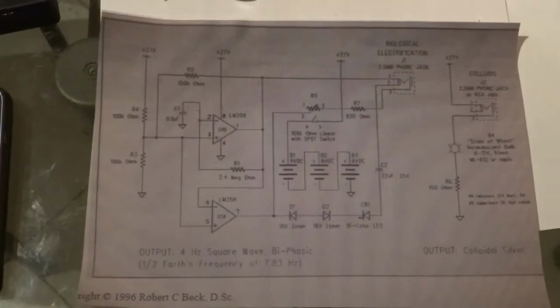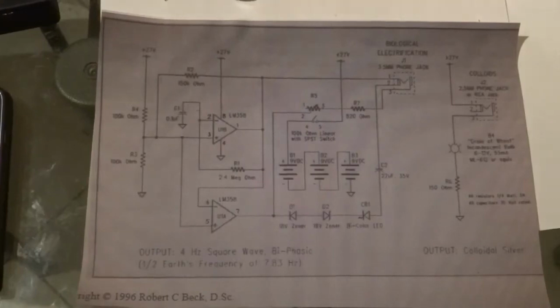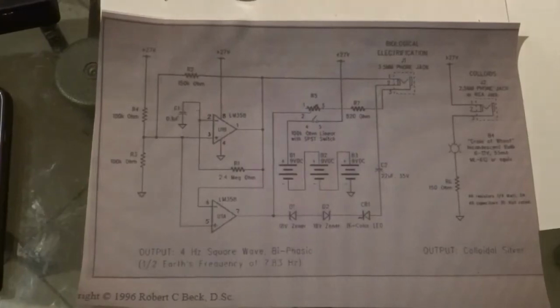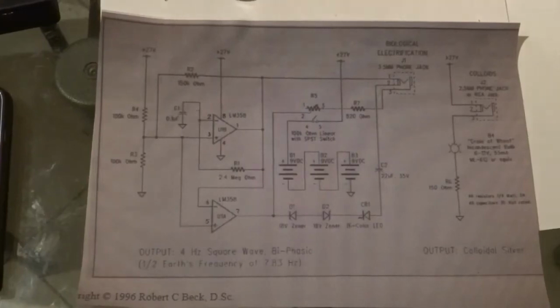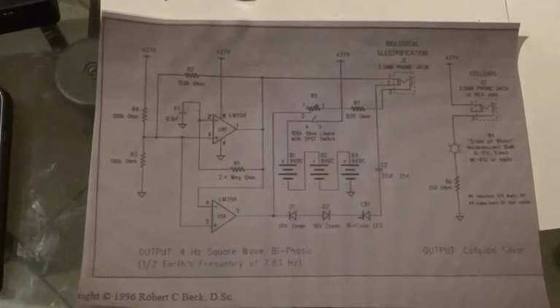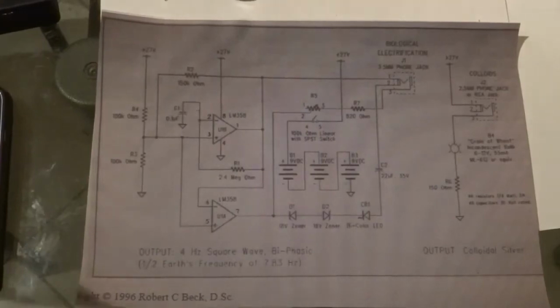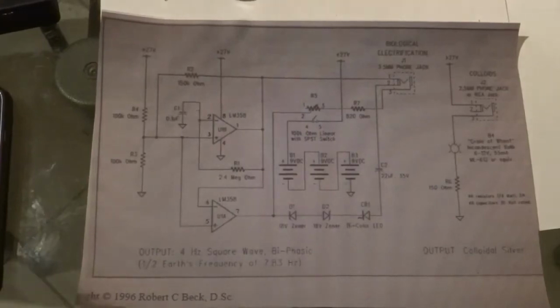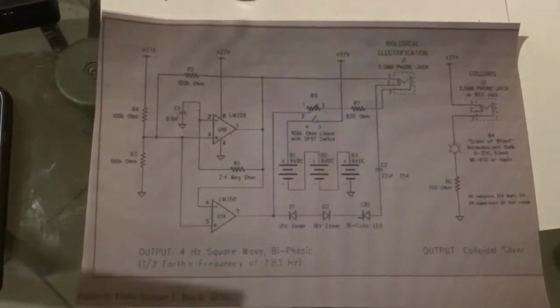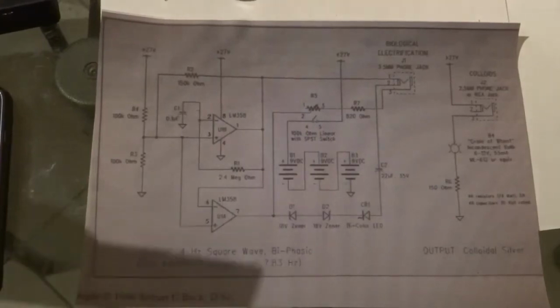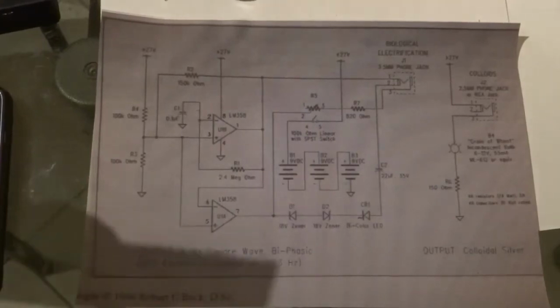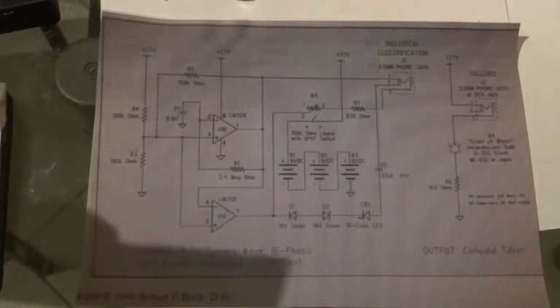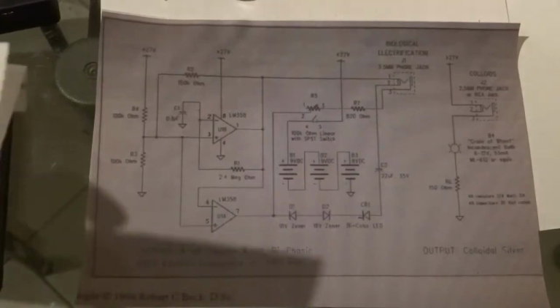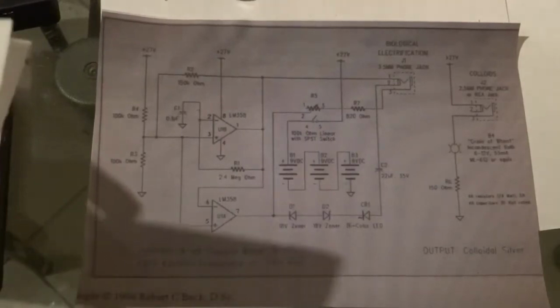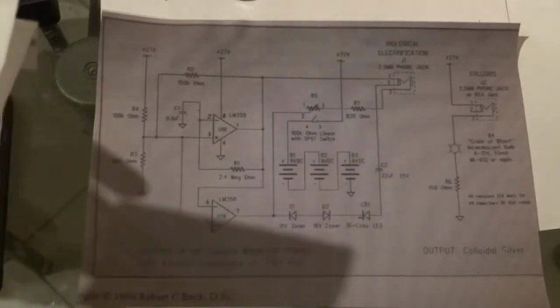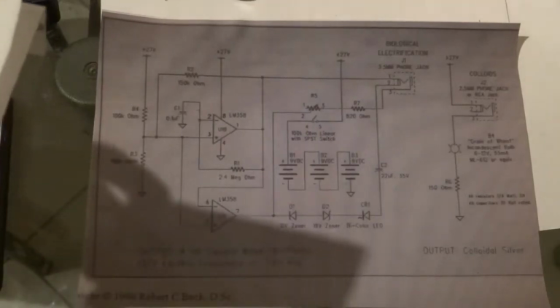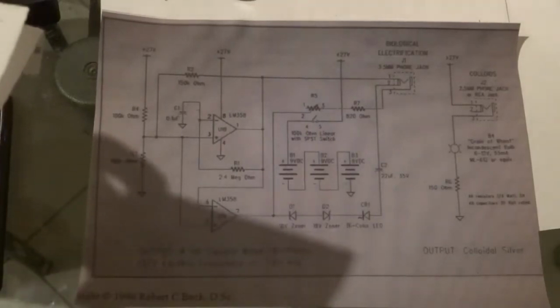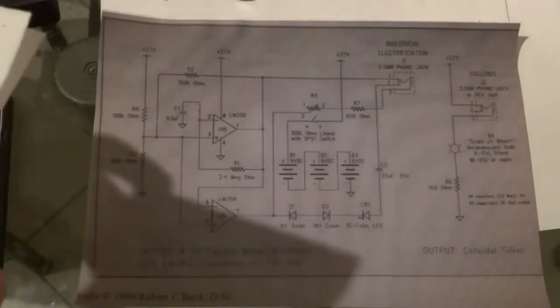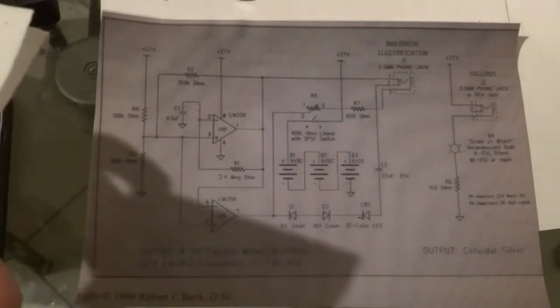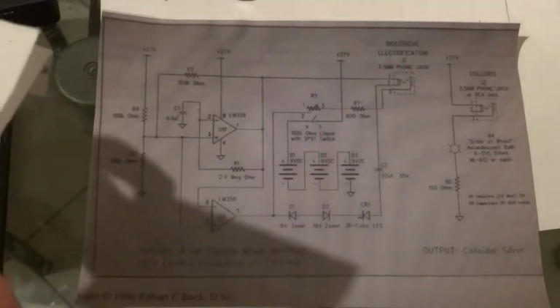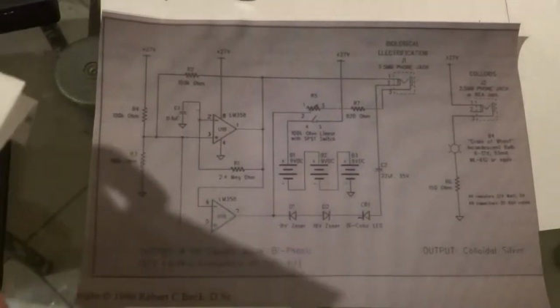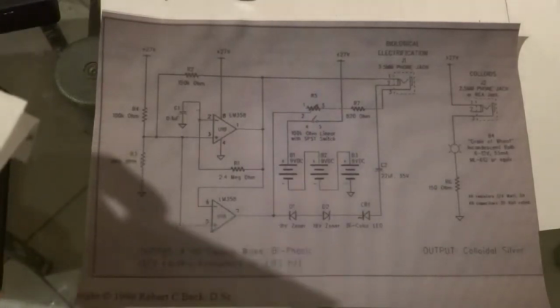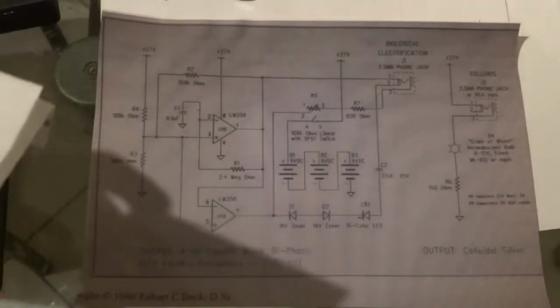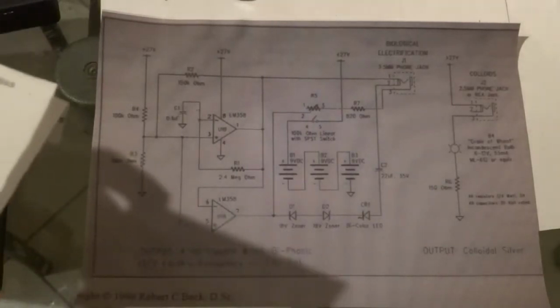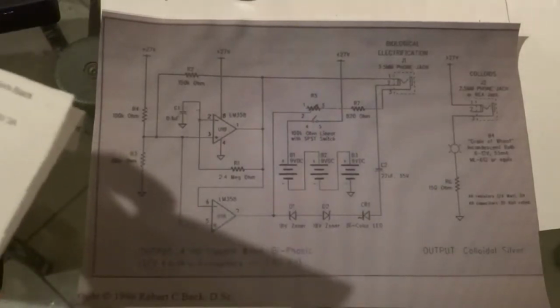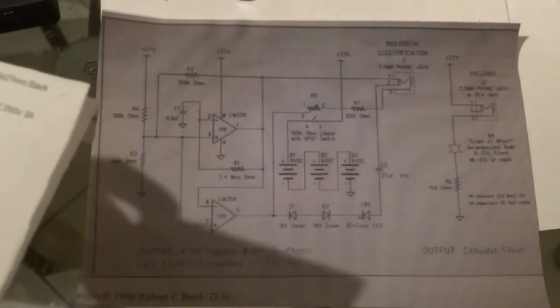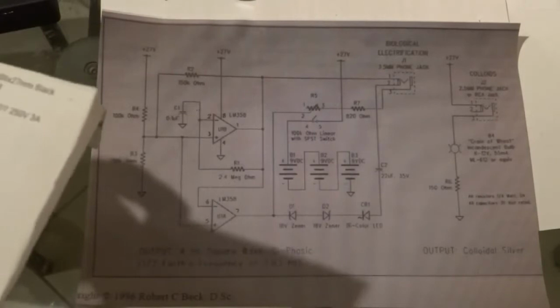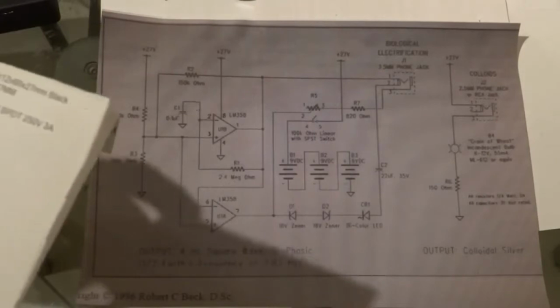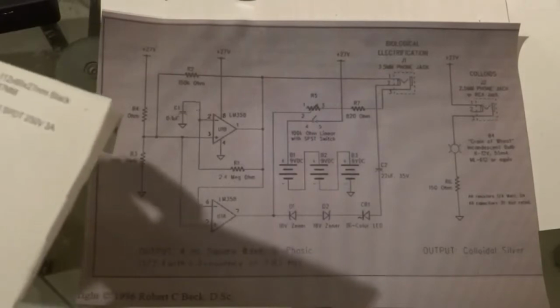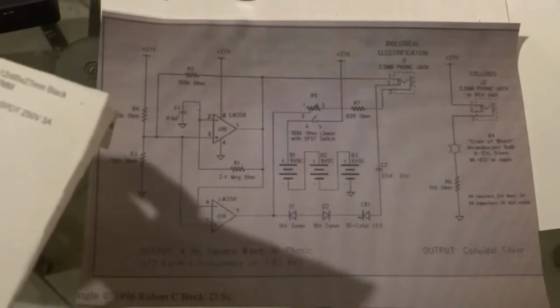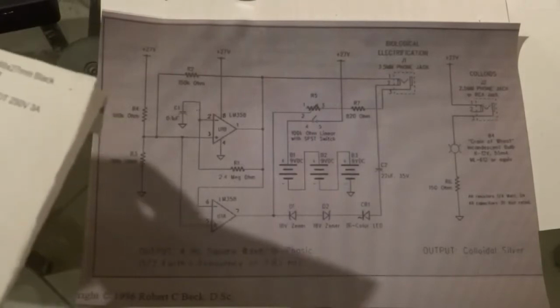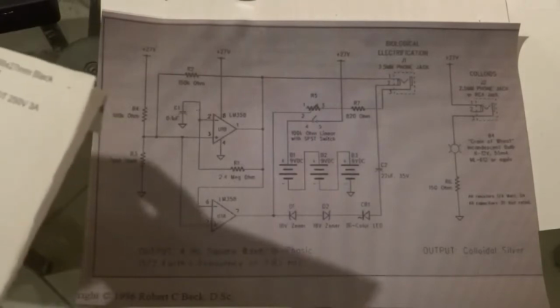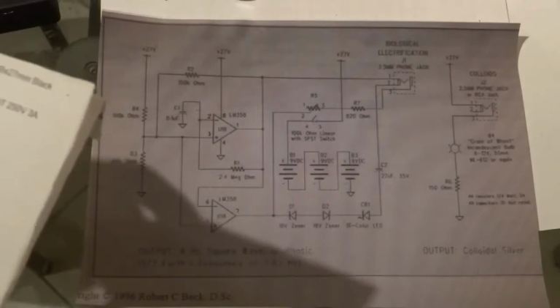Okay, I finally got around to building all the parts to make this device and show you how it was built.